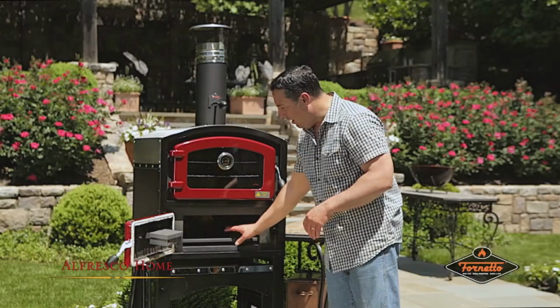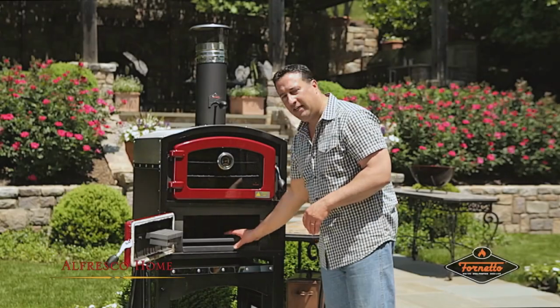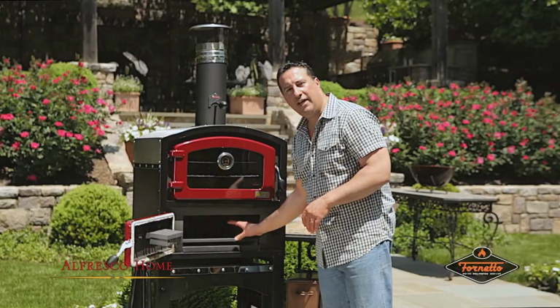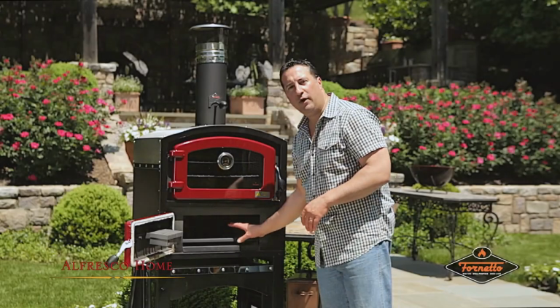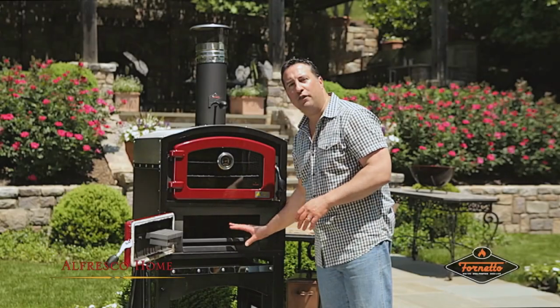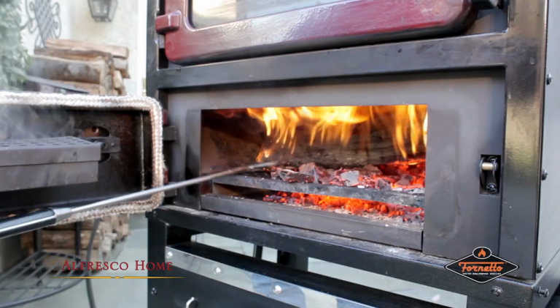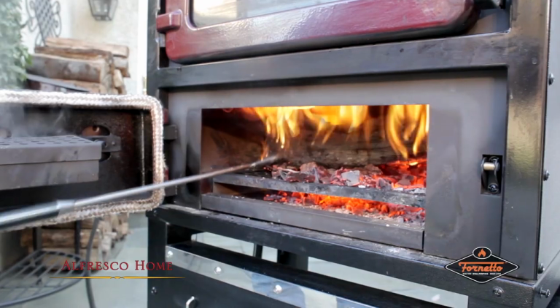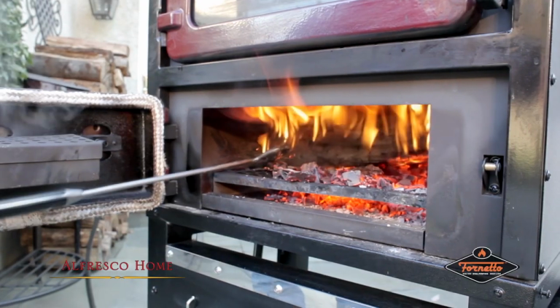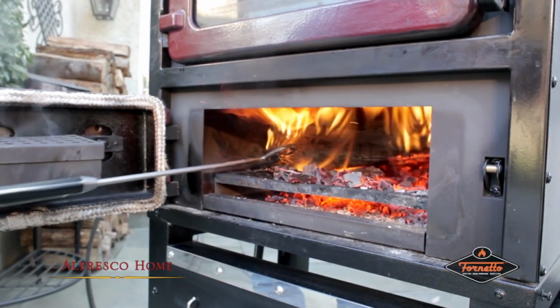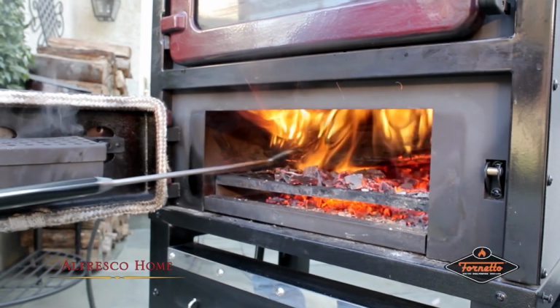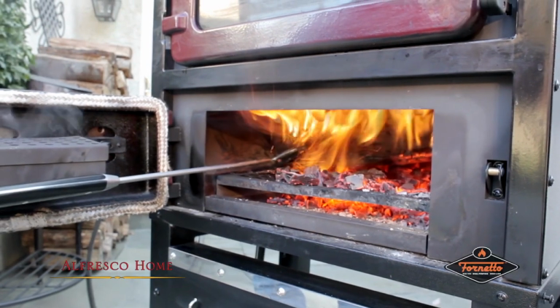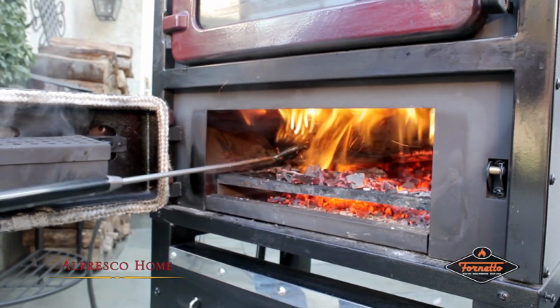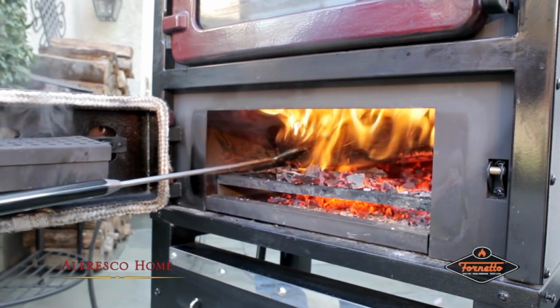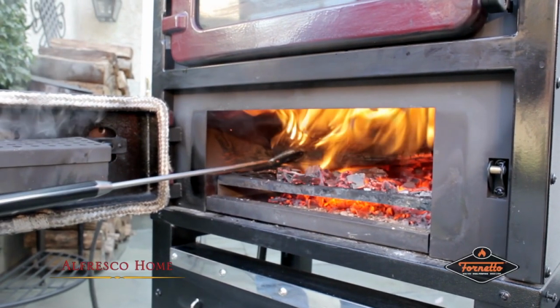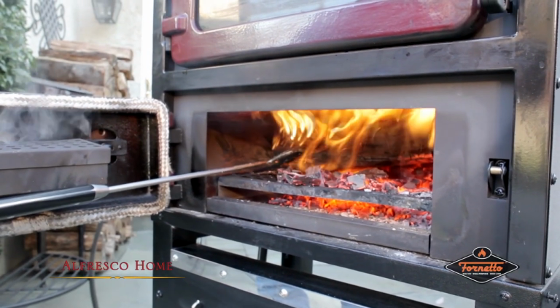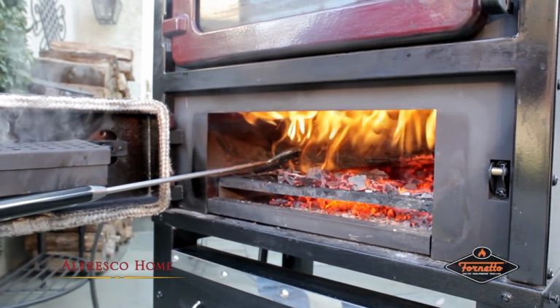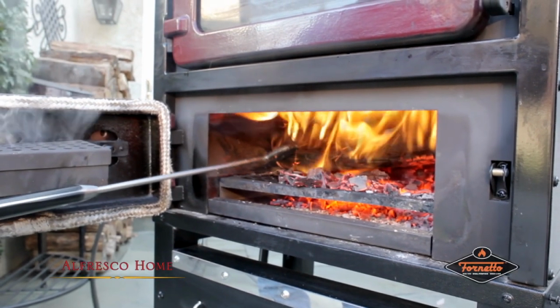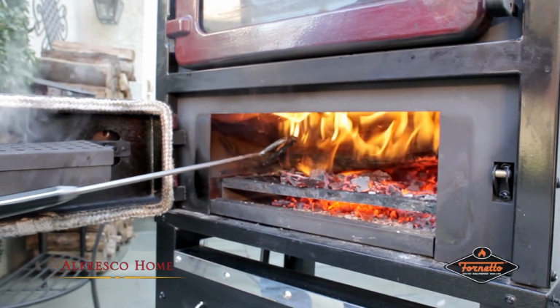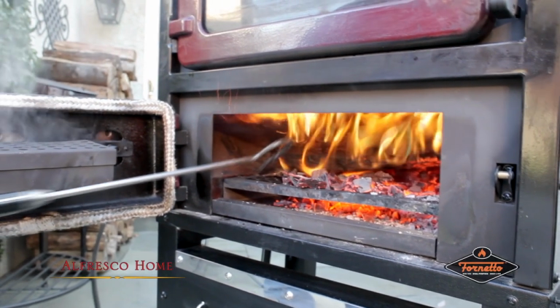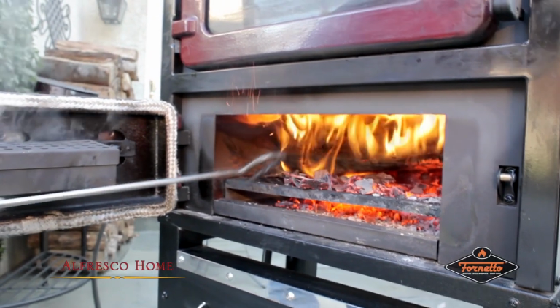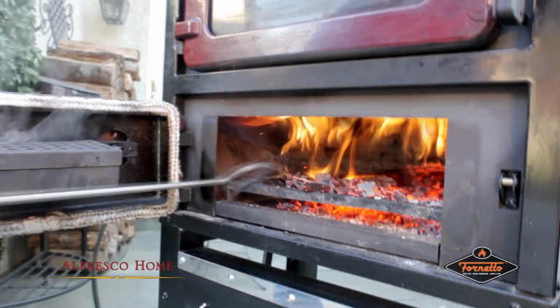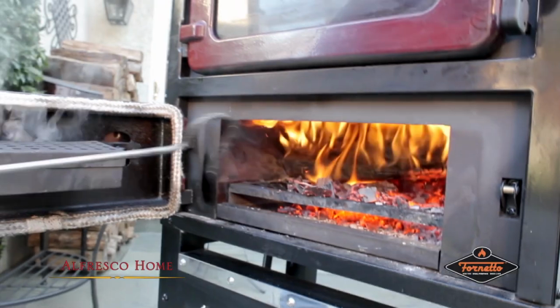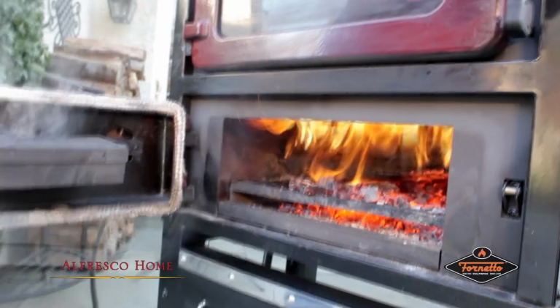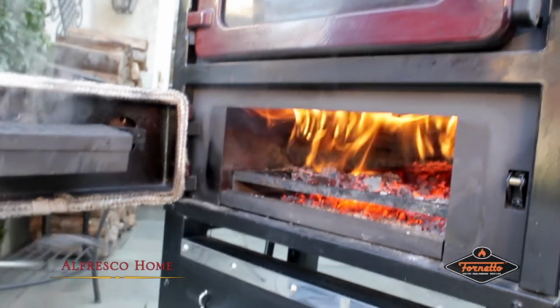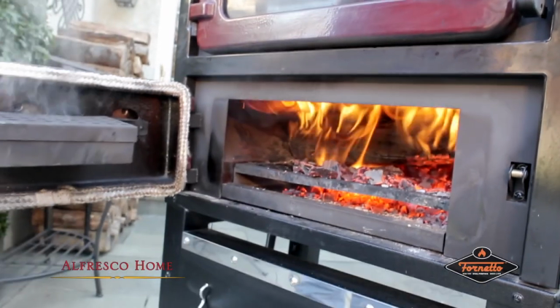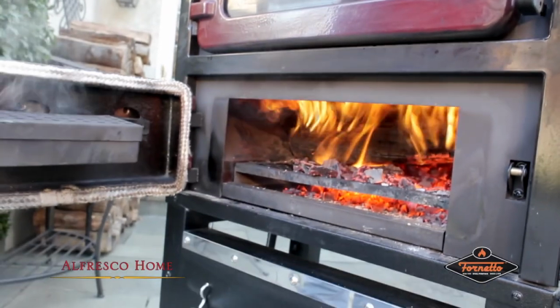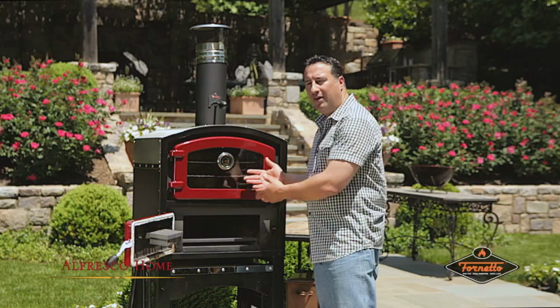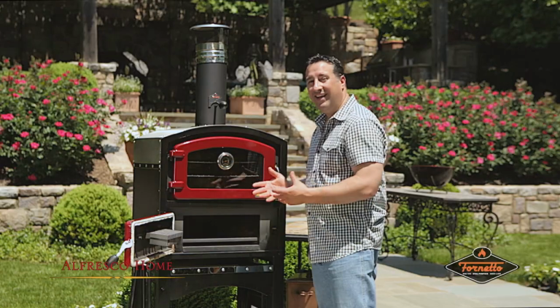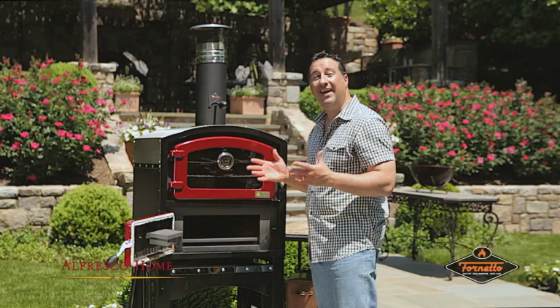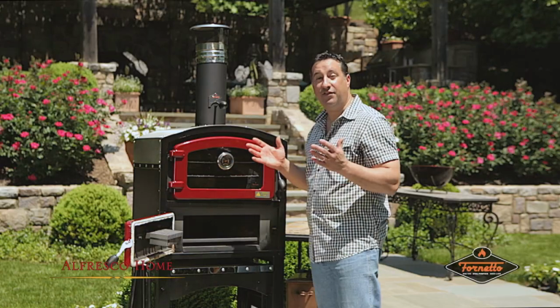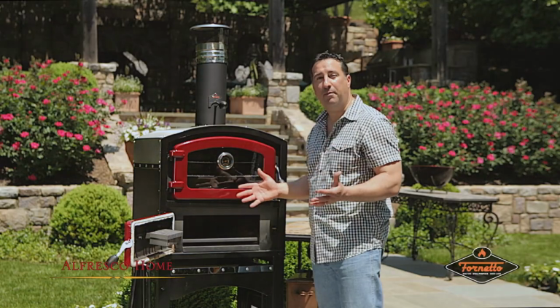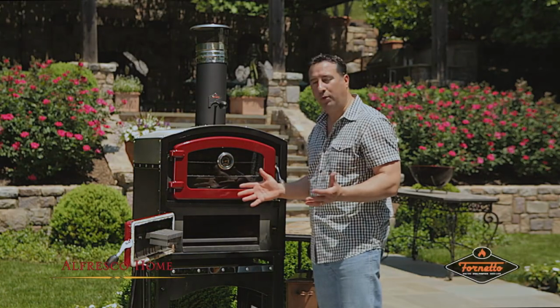It adds a little bit of a wine flavor to the pizza — it was tremendous. In here we call it the heat chamber. The heat chamber allows us to build our fire to heat the upper chamber. It's simple.